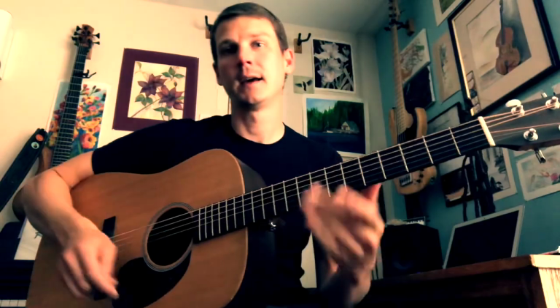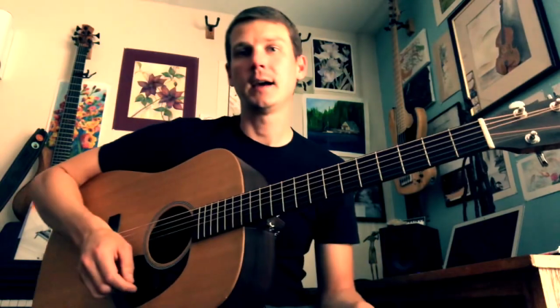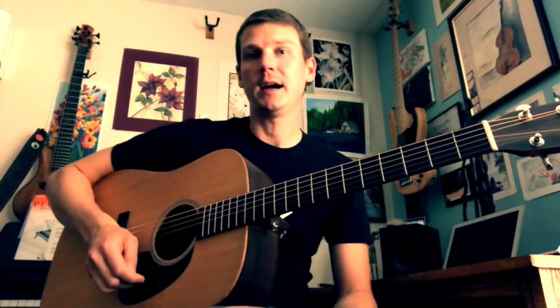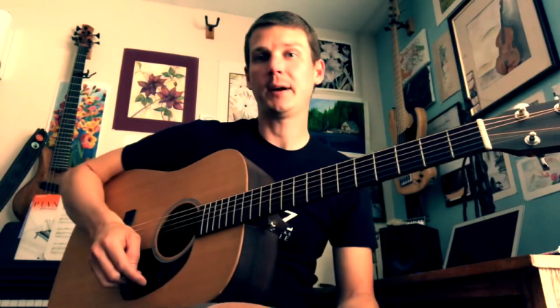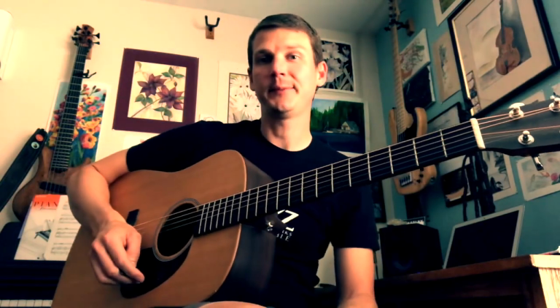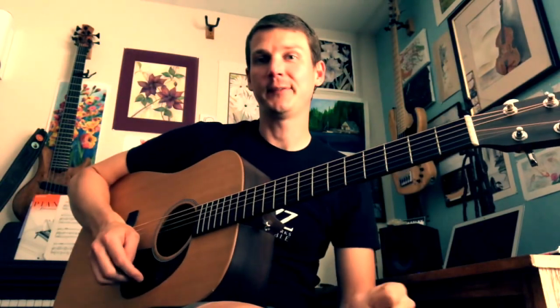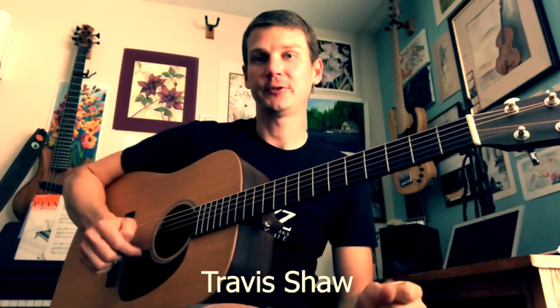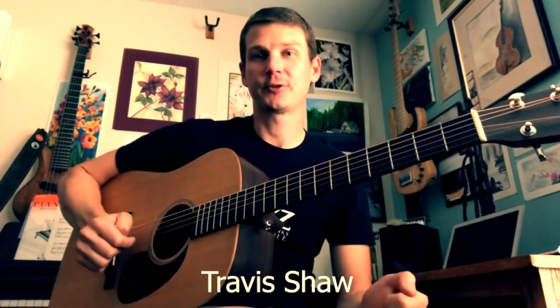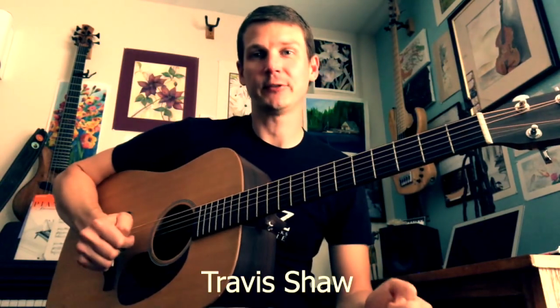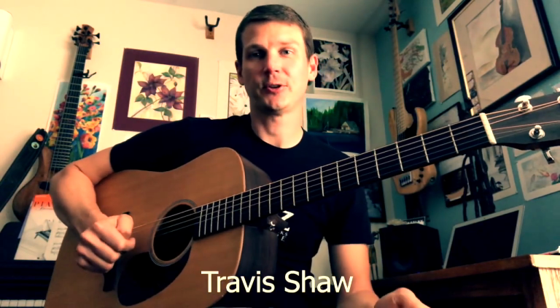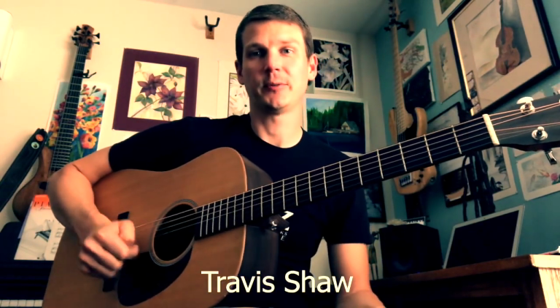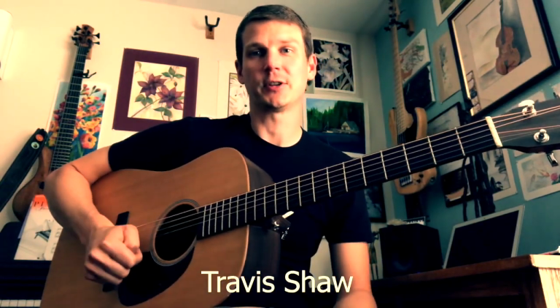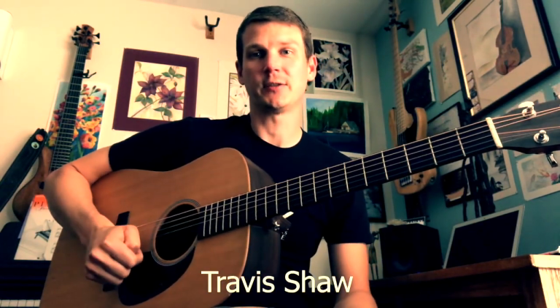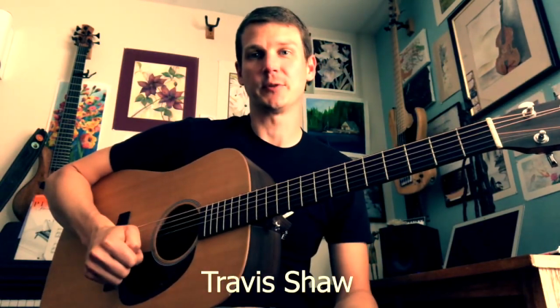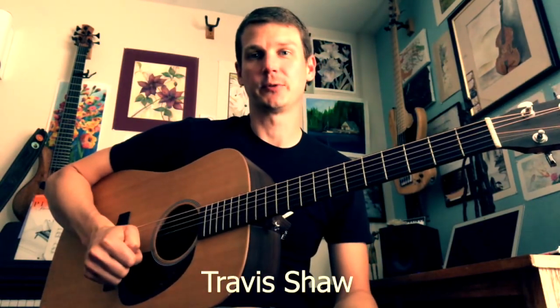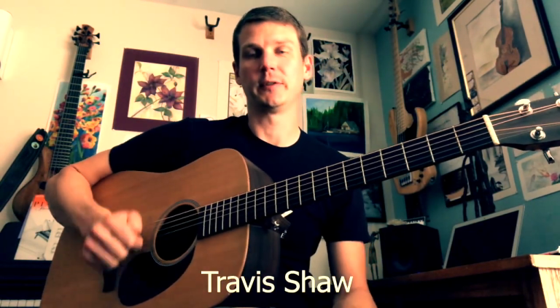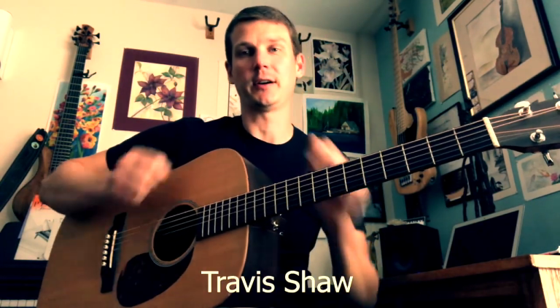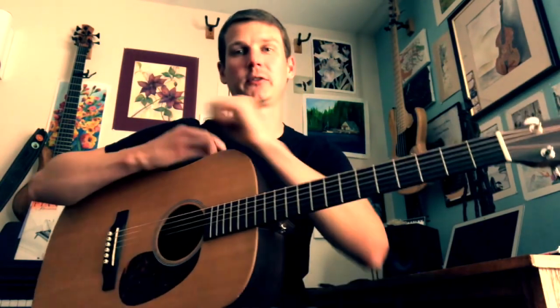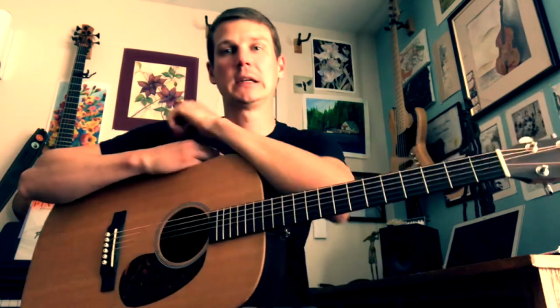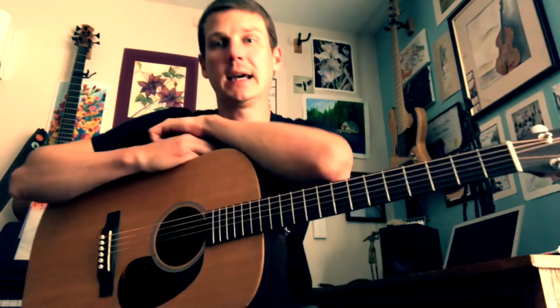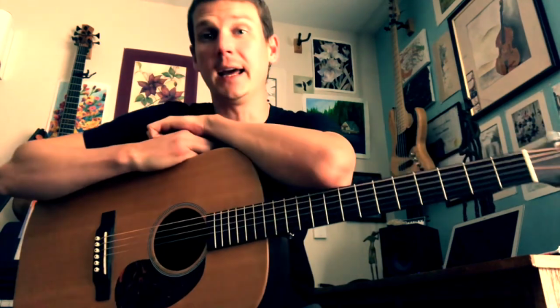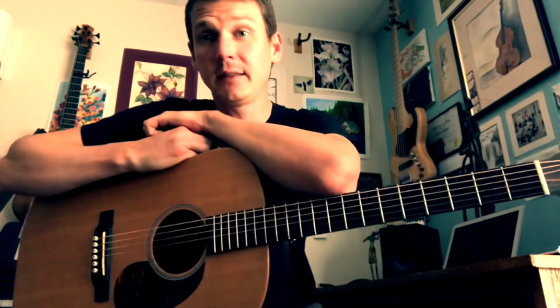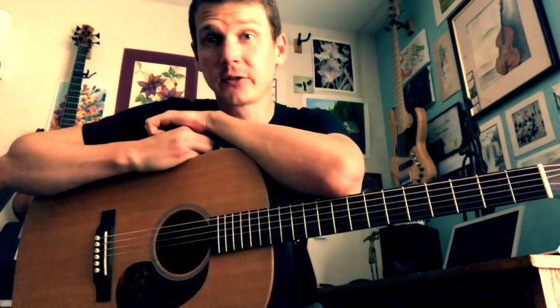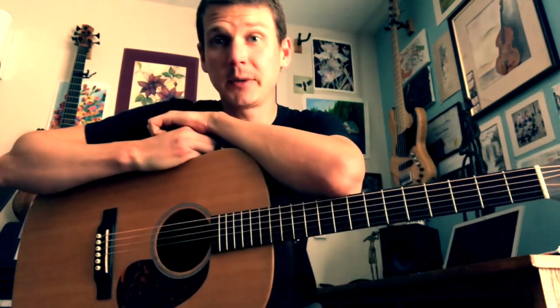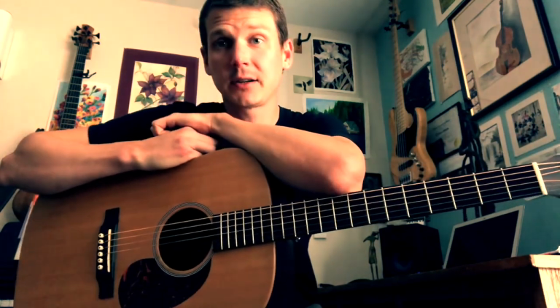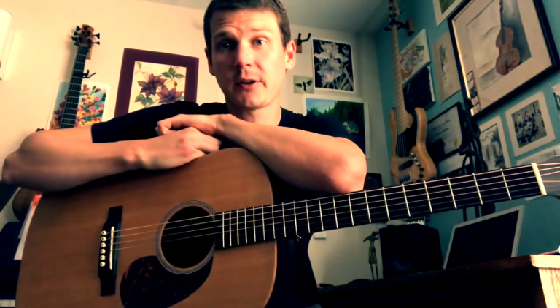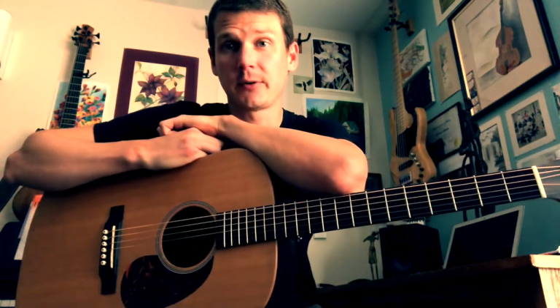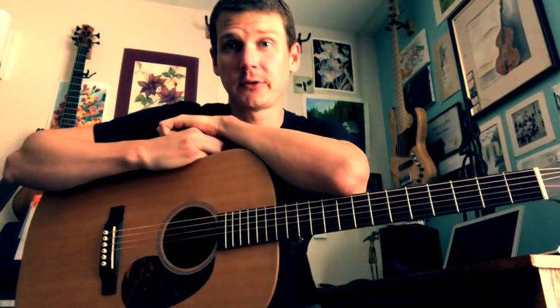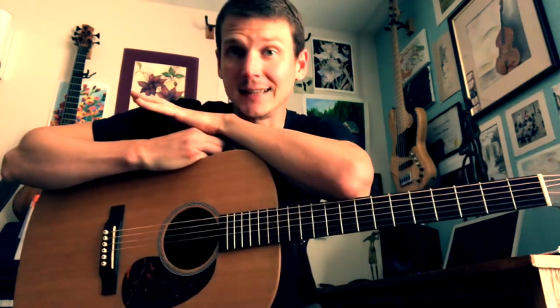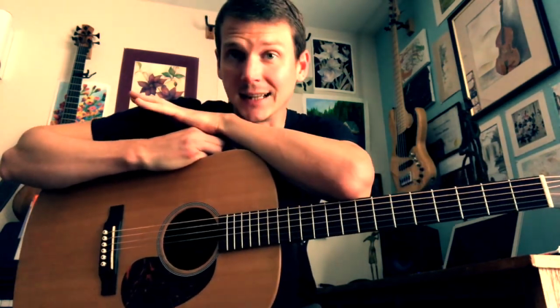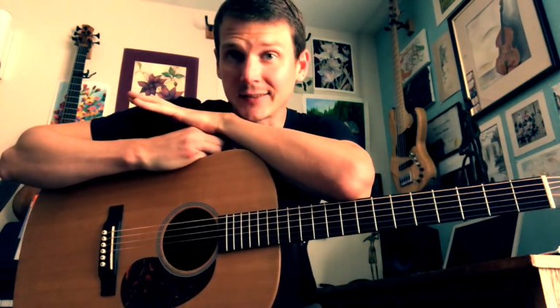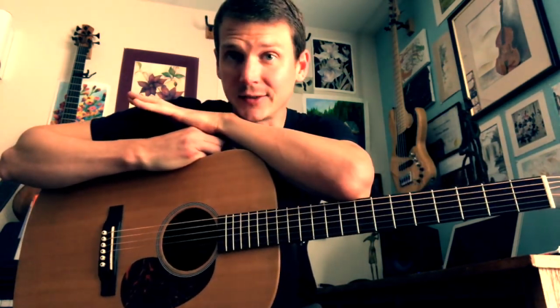Hey everybody, this is Travis Shaw with the Jesse Norman School of the Arts, and this is our beginner guitar course, lesson two.